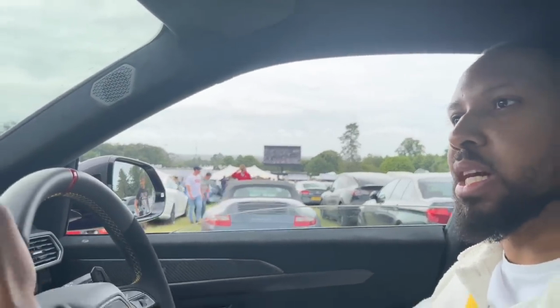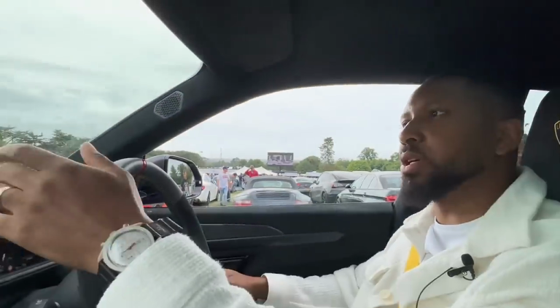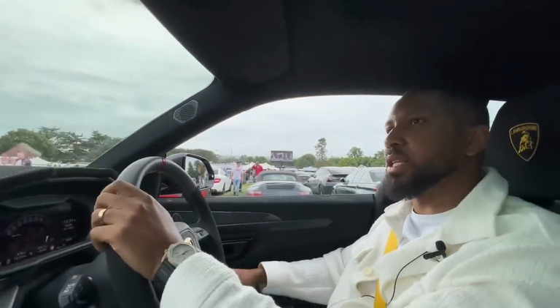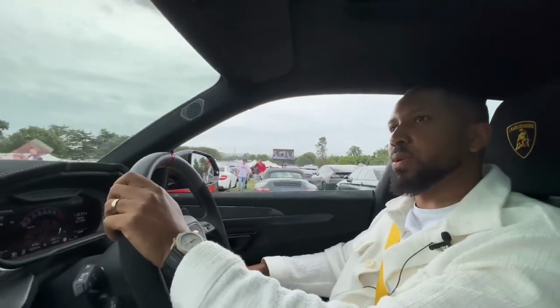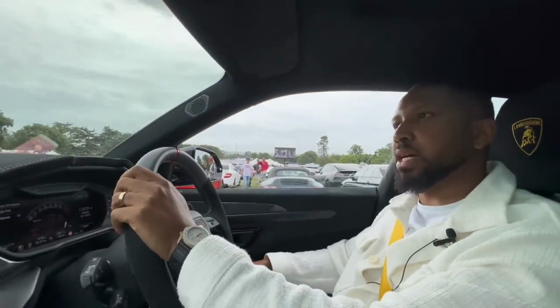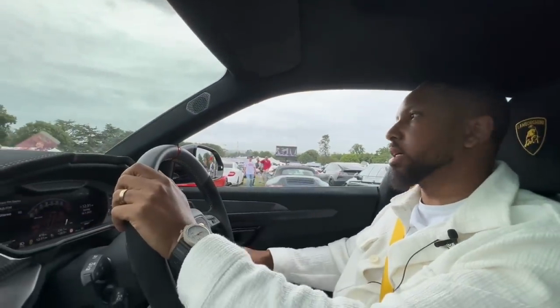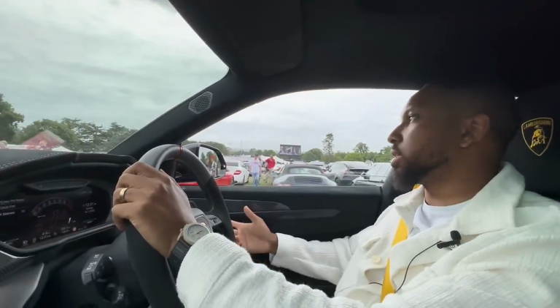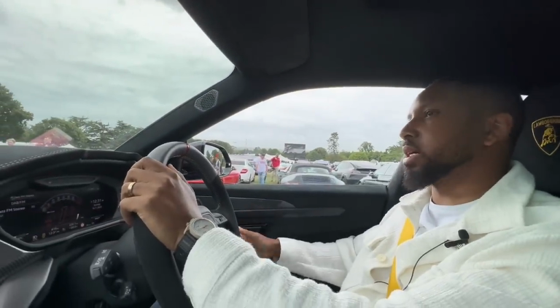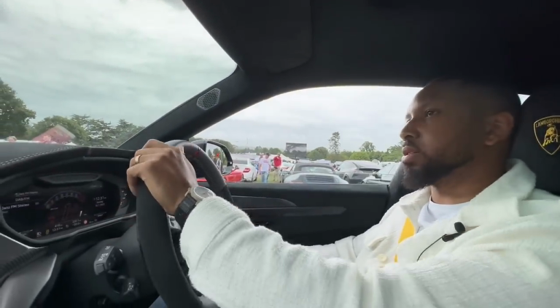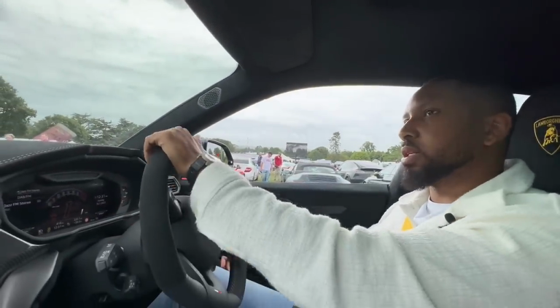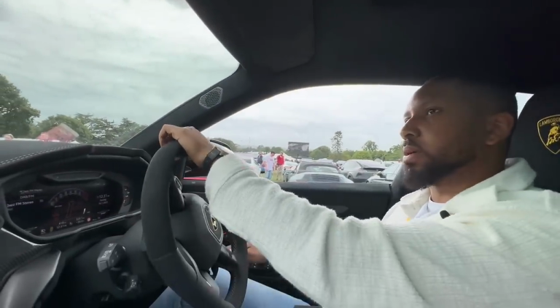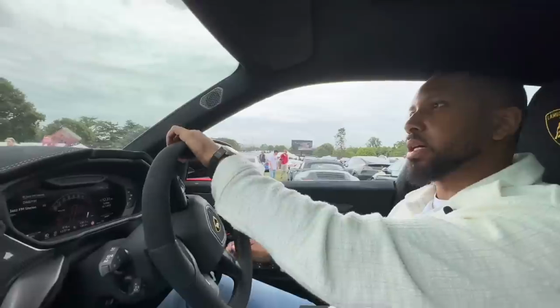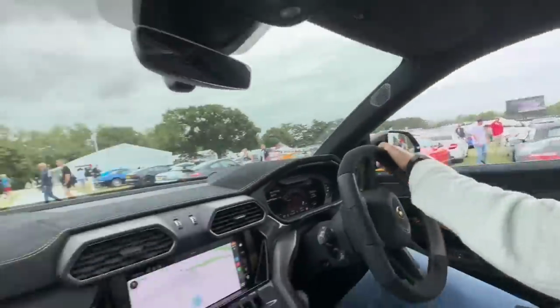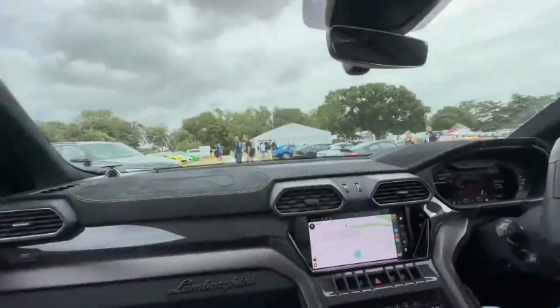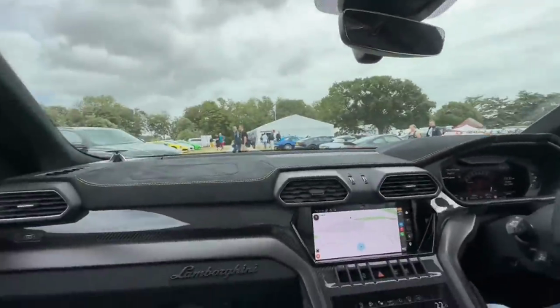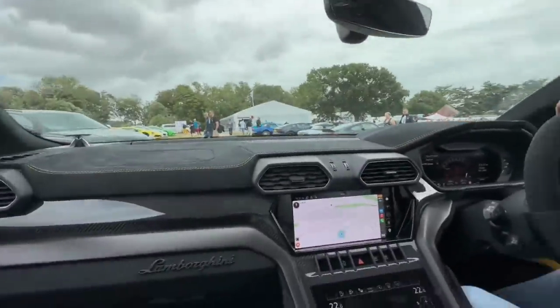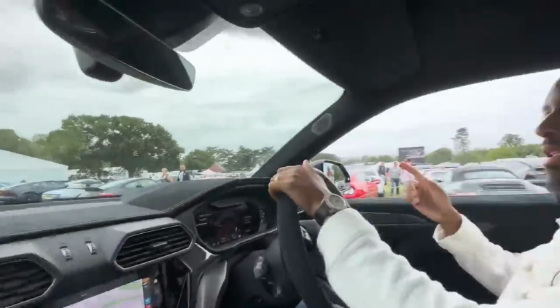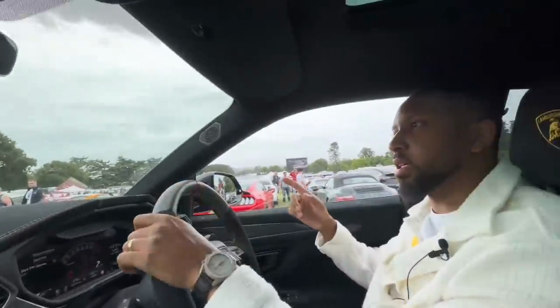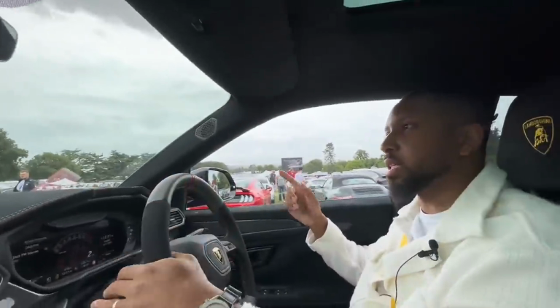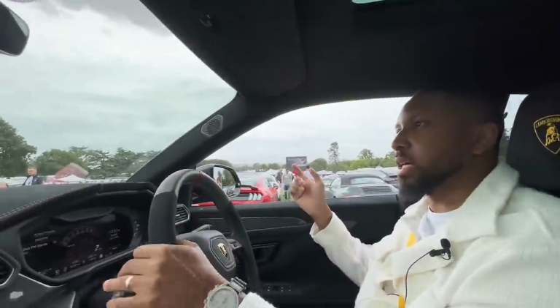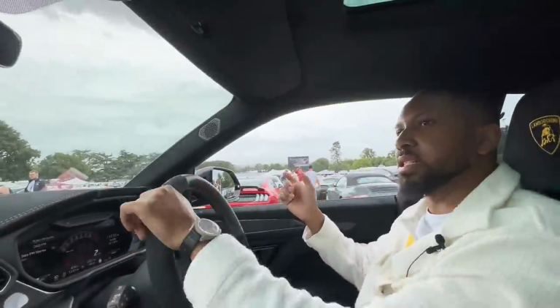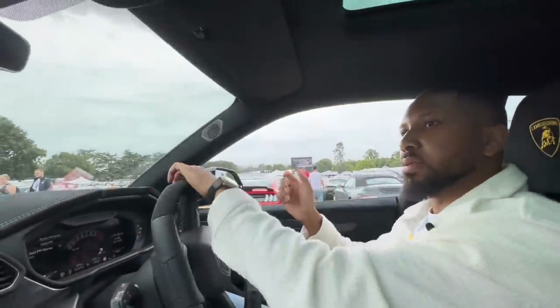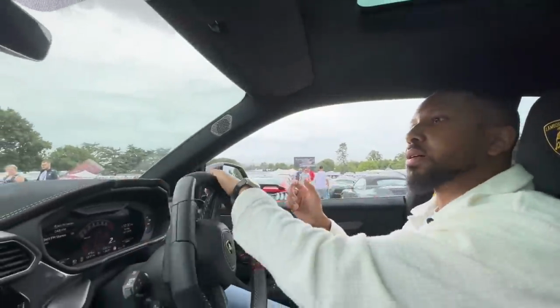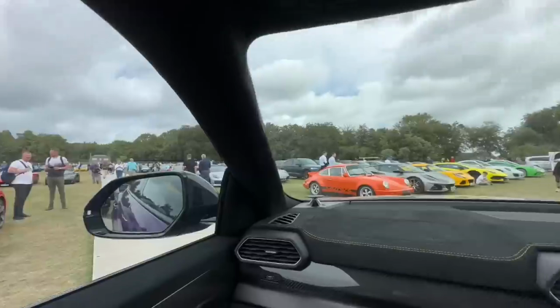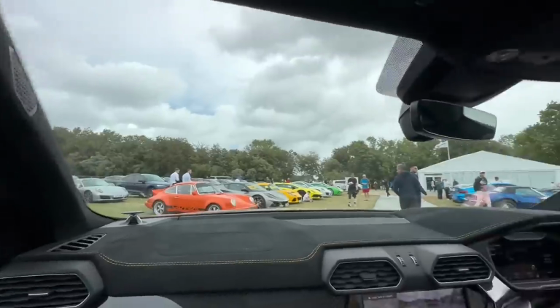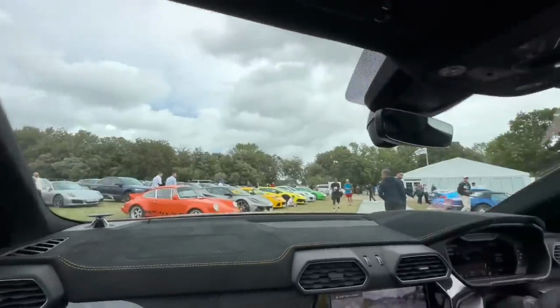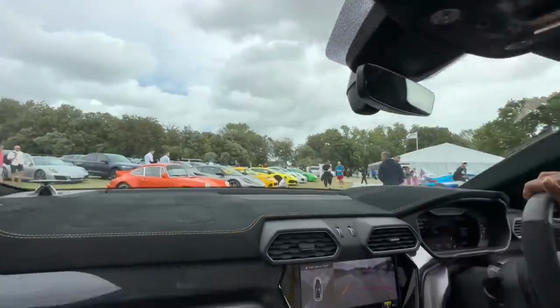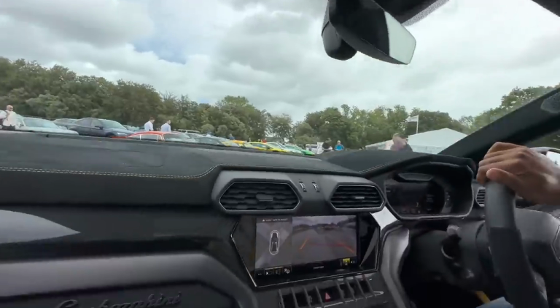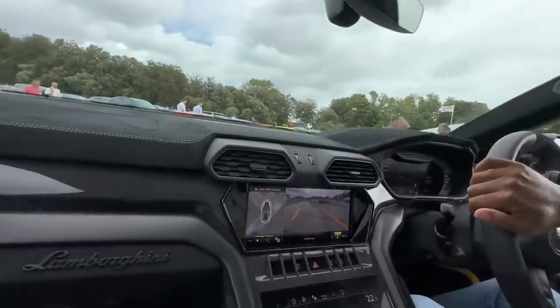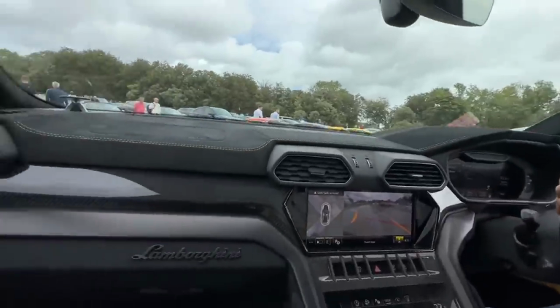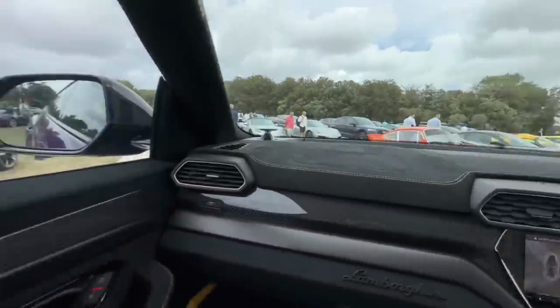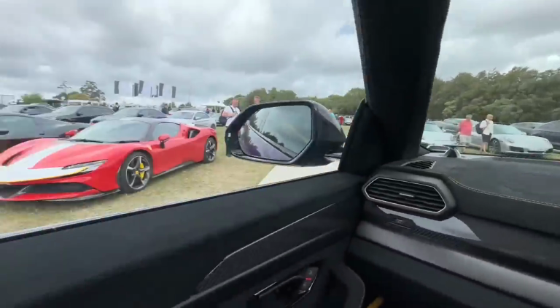Those are our tickets for today. We've just arrived at Goodwood Festival of Speed.